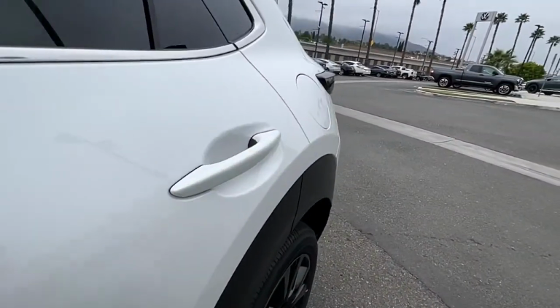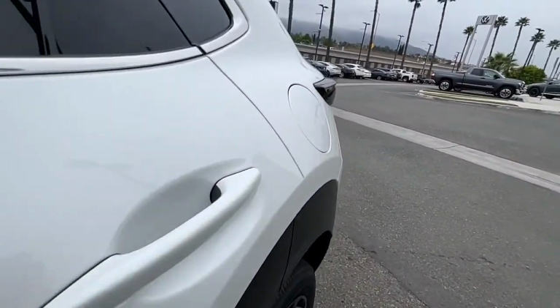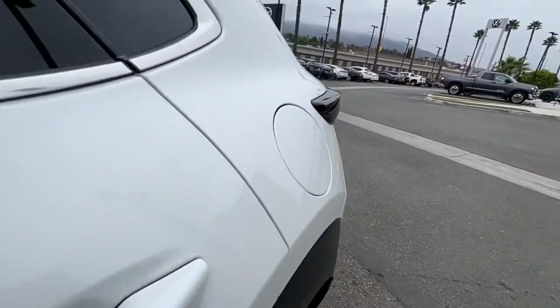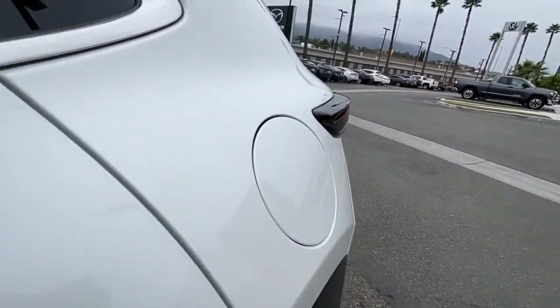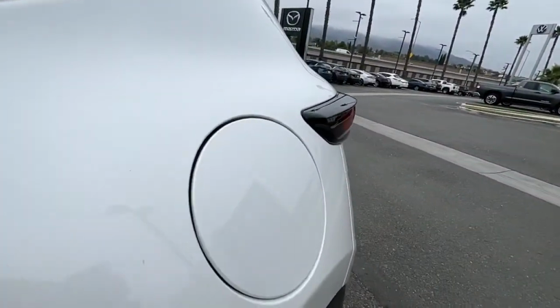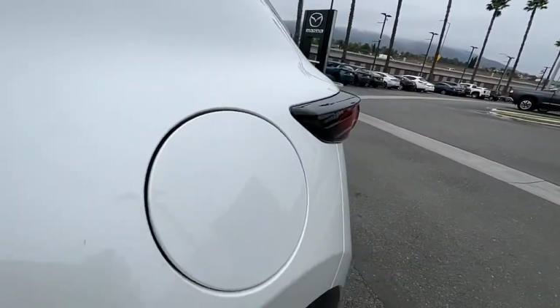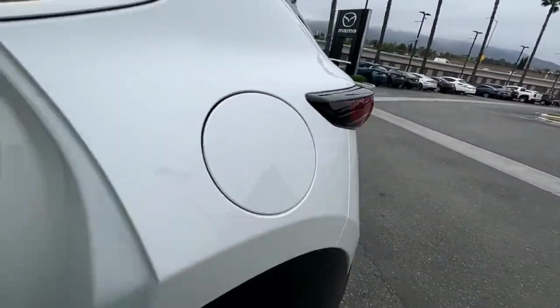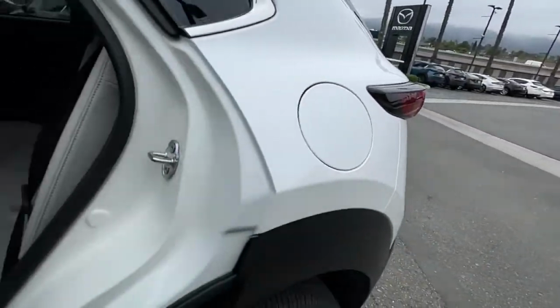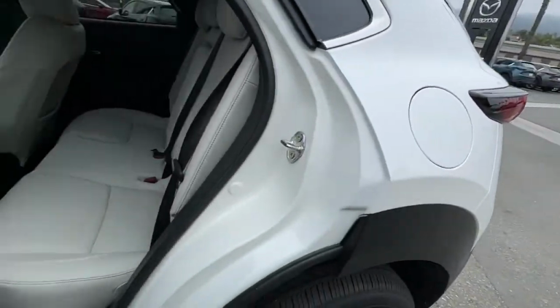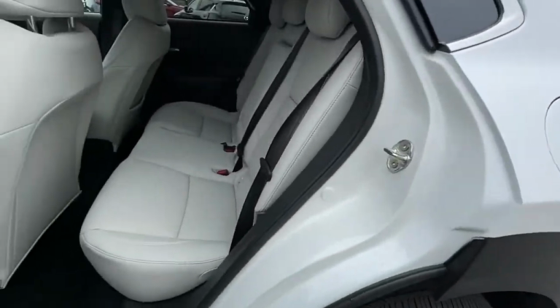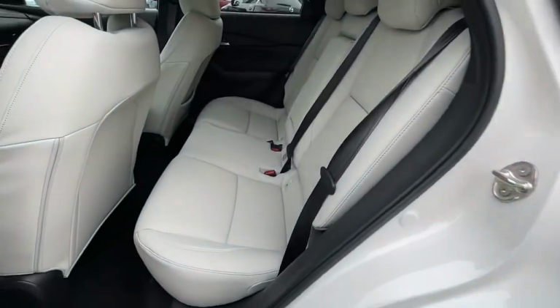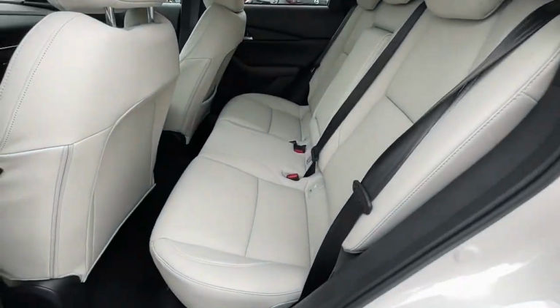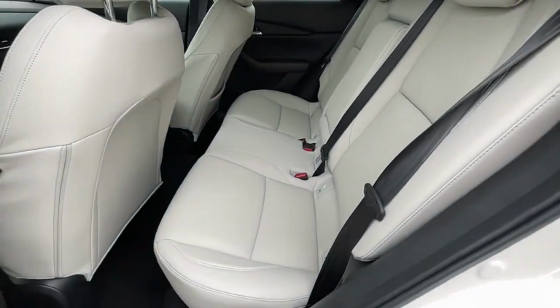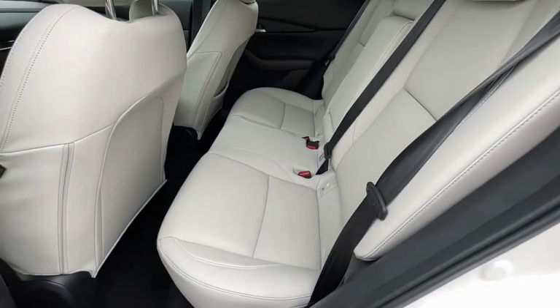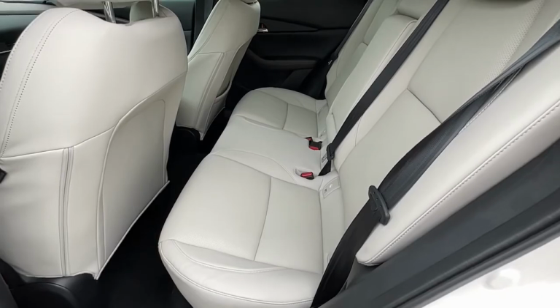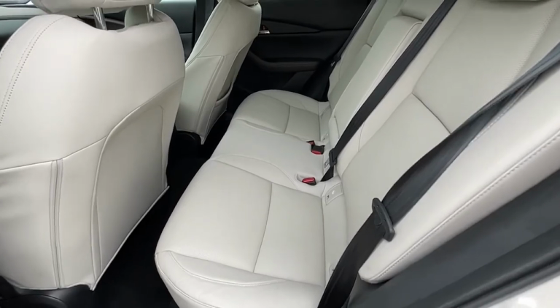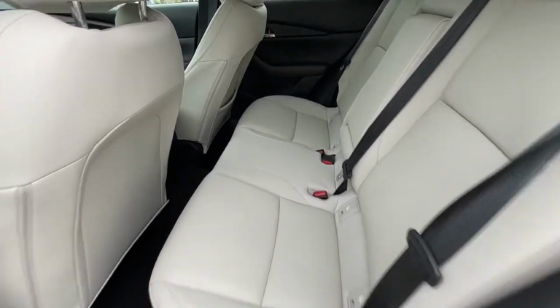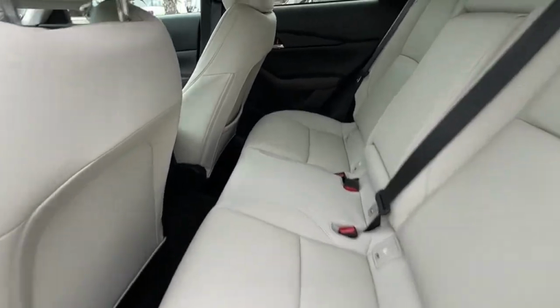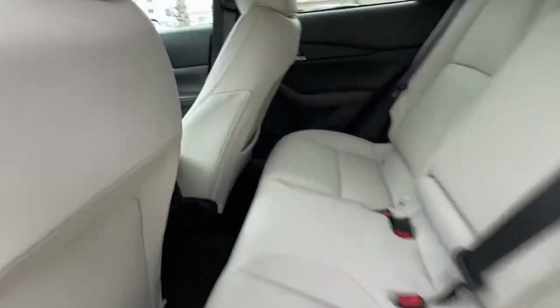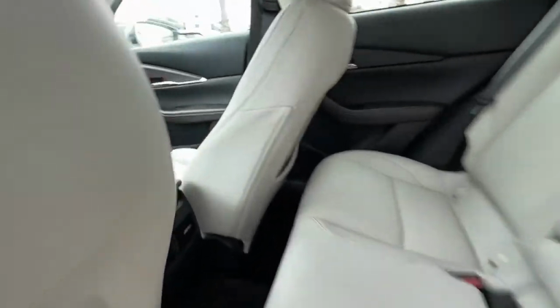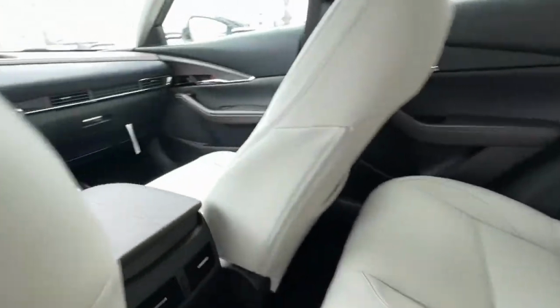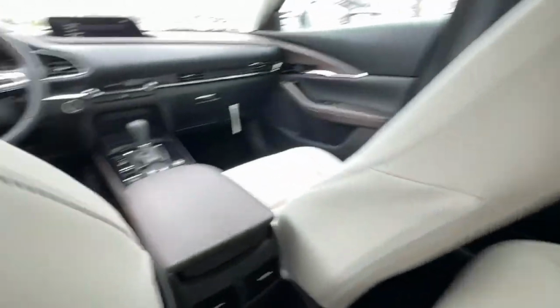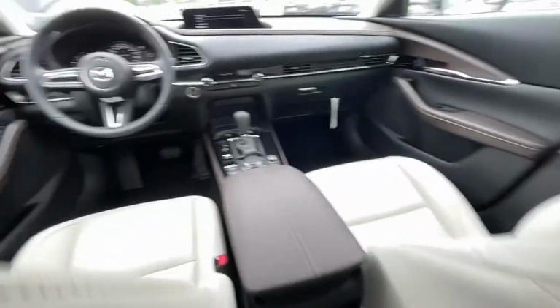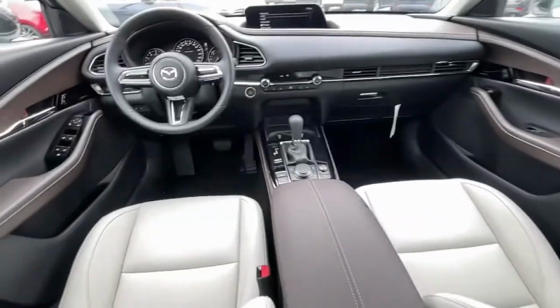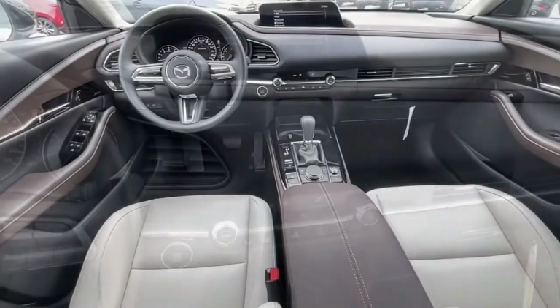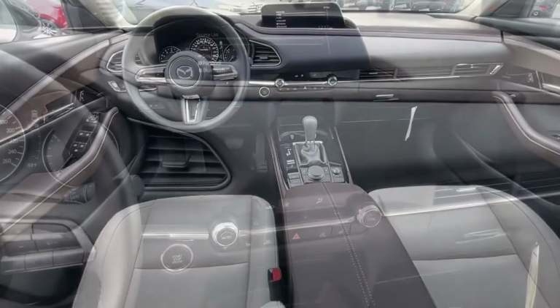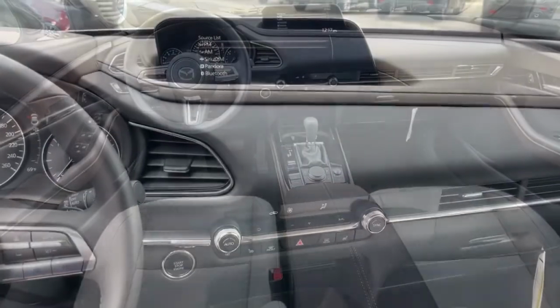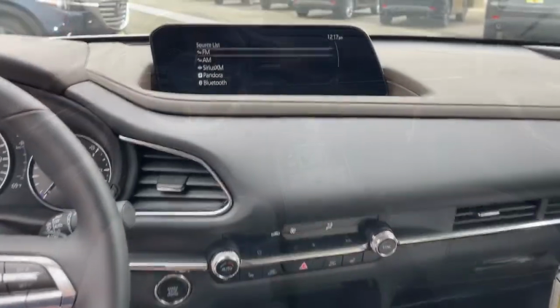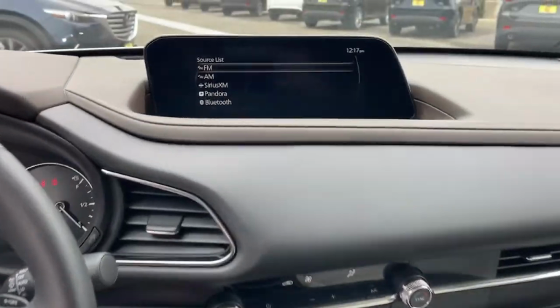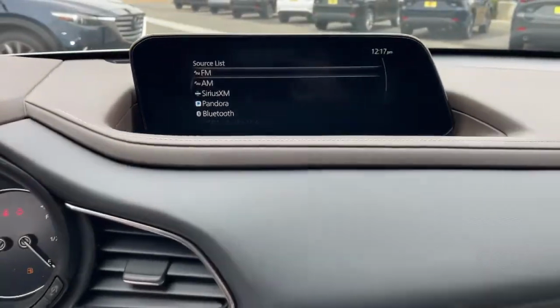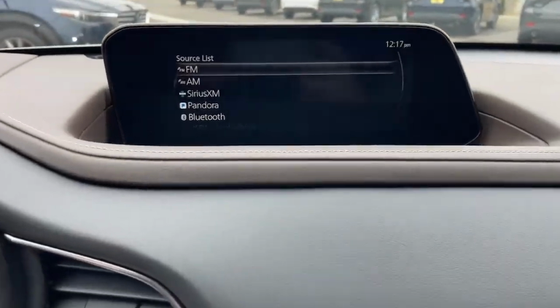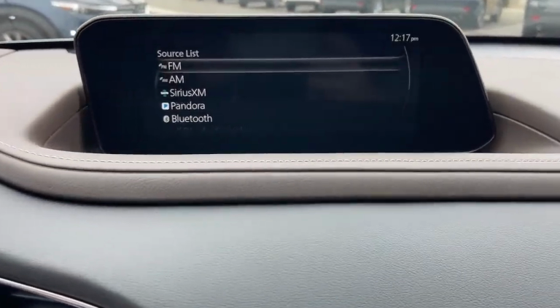Get the design quality you deserve in this premium feeling CX-30. Our team will give you an outstanding test drive experience. Stop in today.